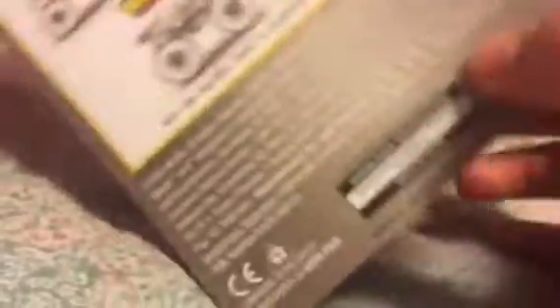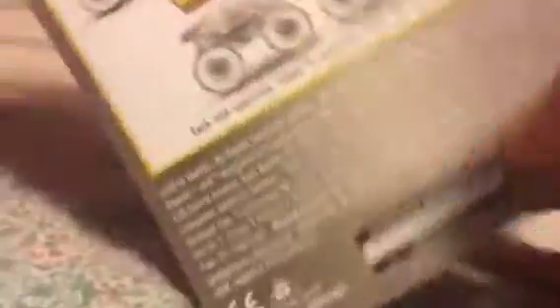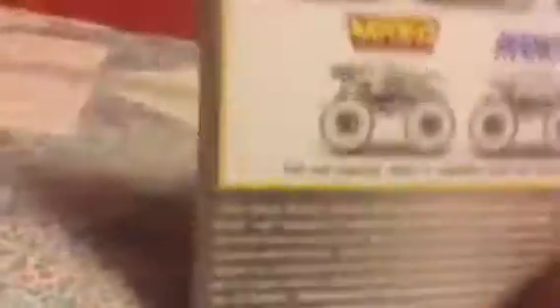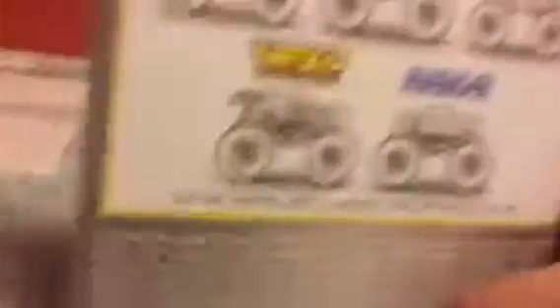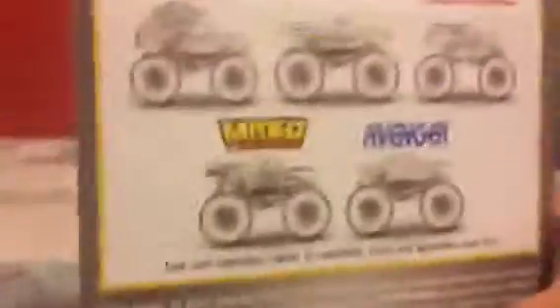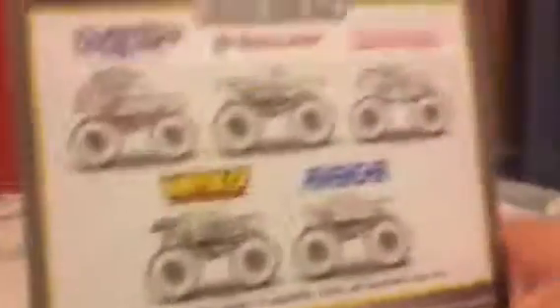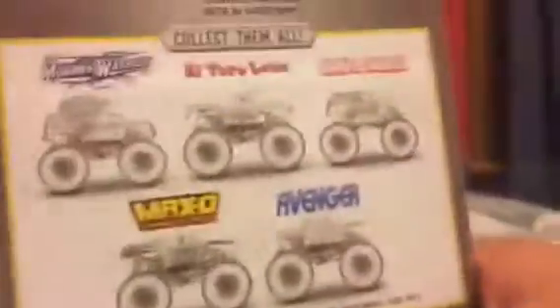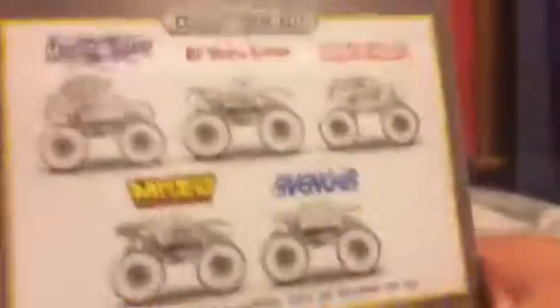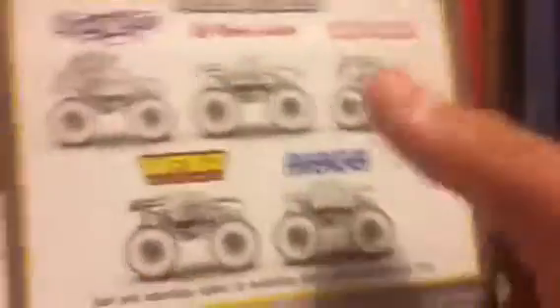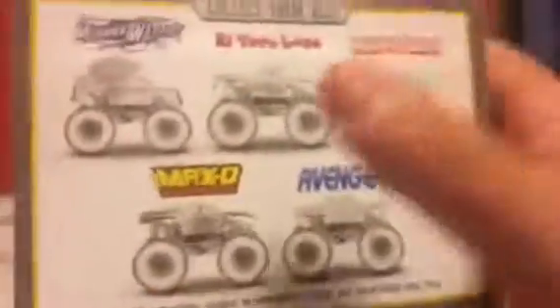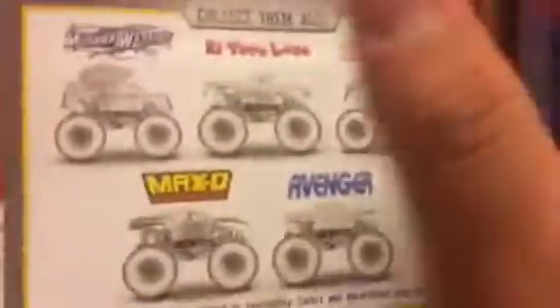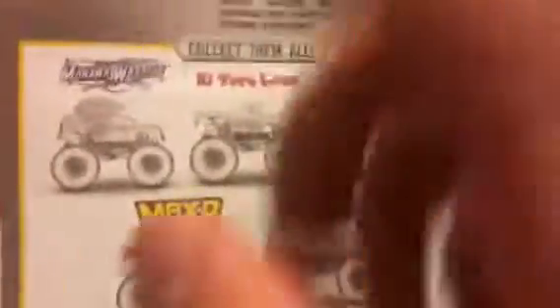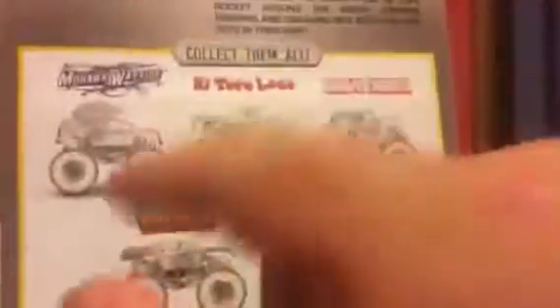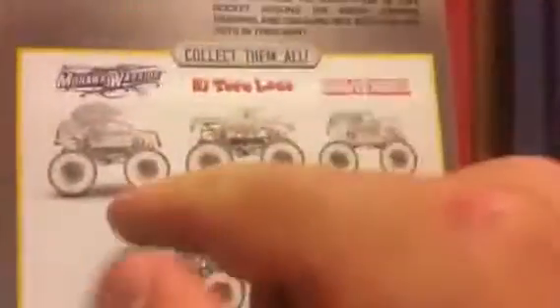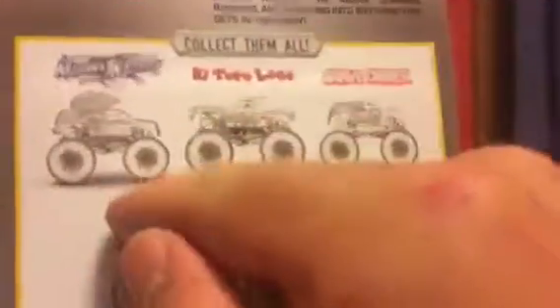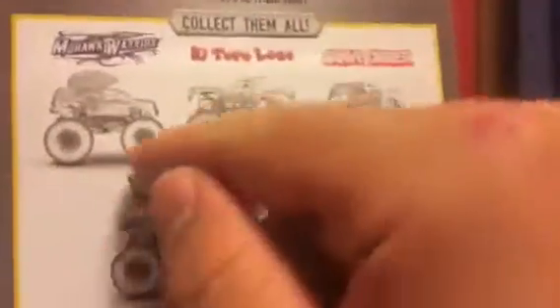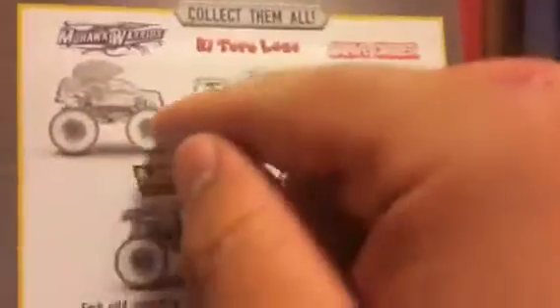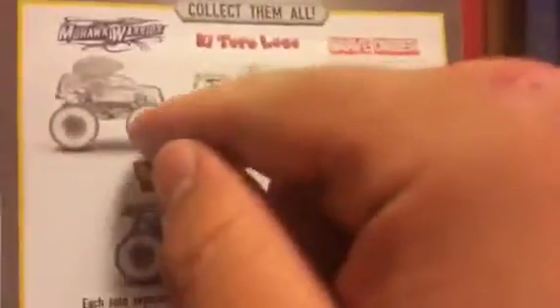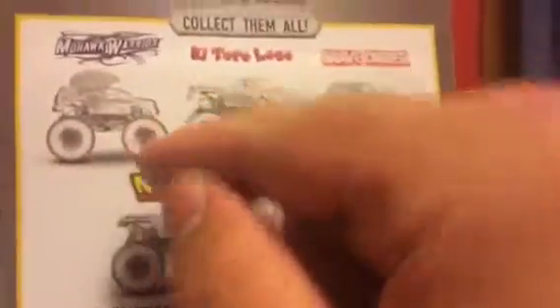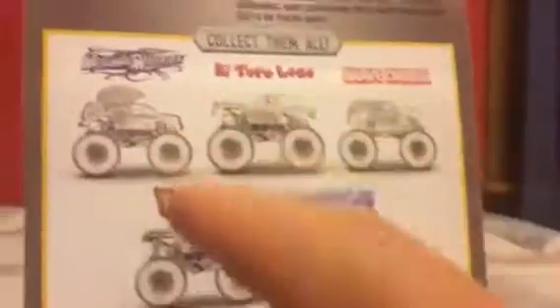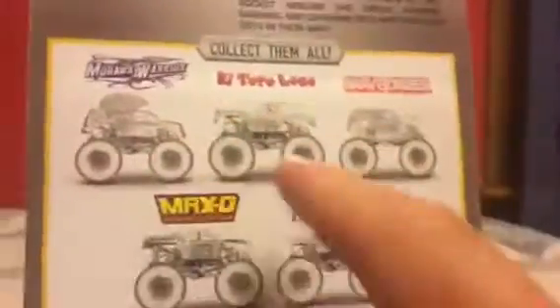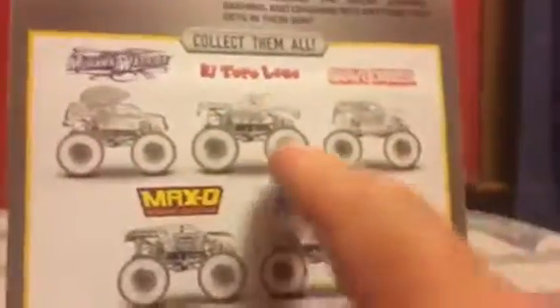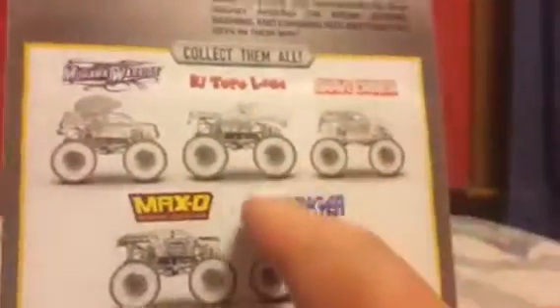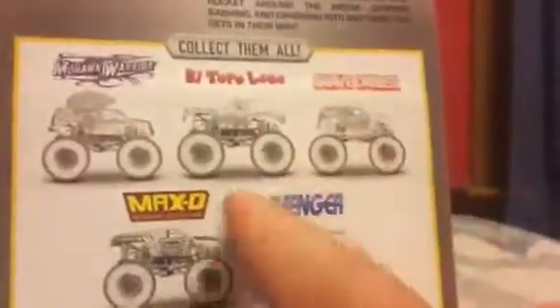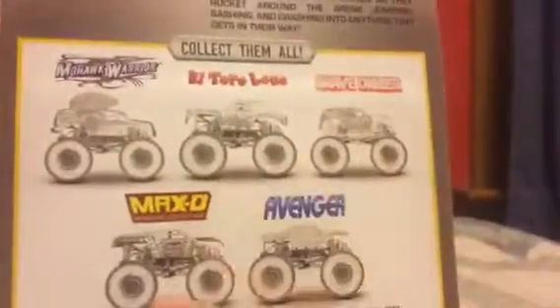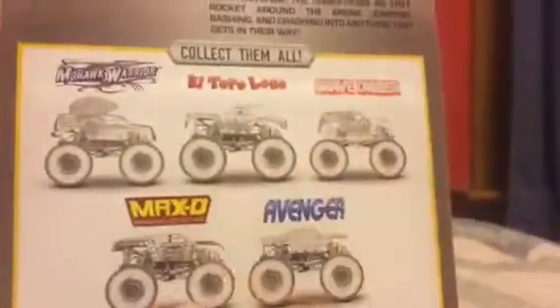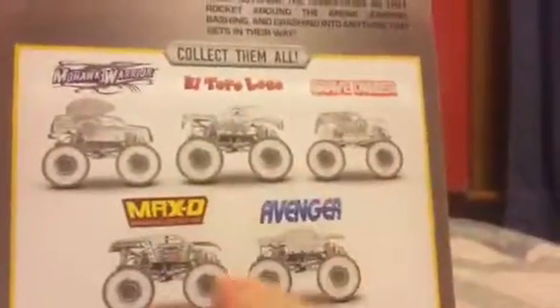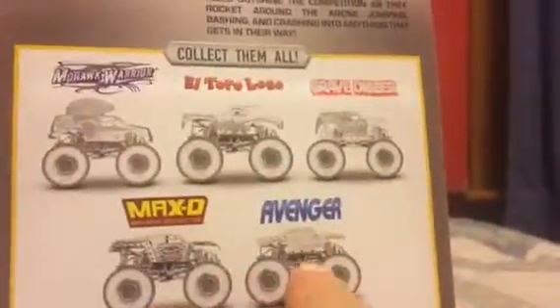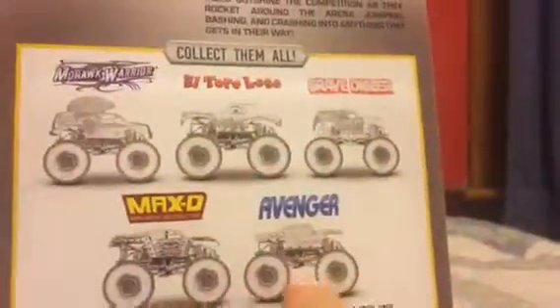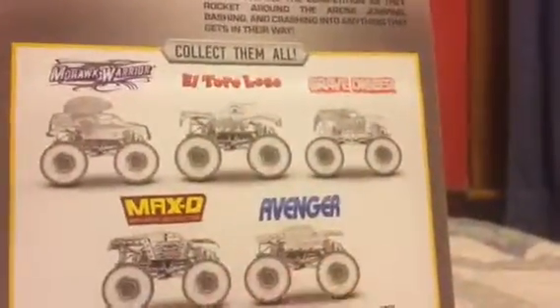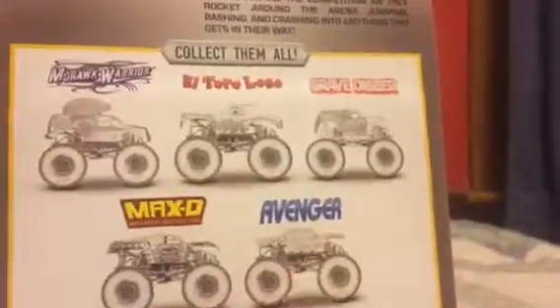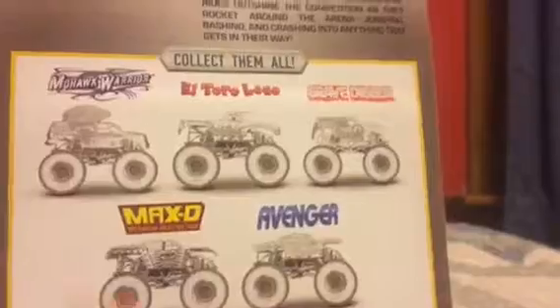Here's the back of the box: Winnie Mohawk, Warrior, El Toro Loco, and Avenger.